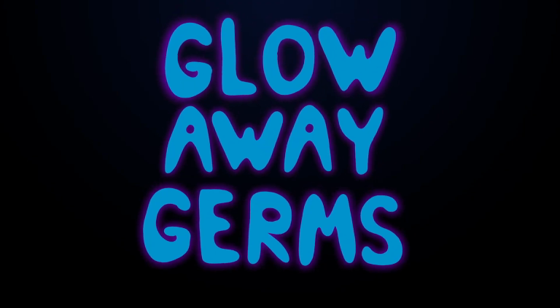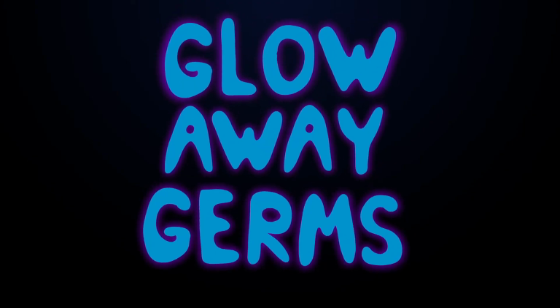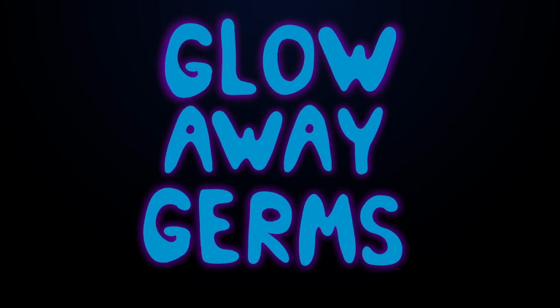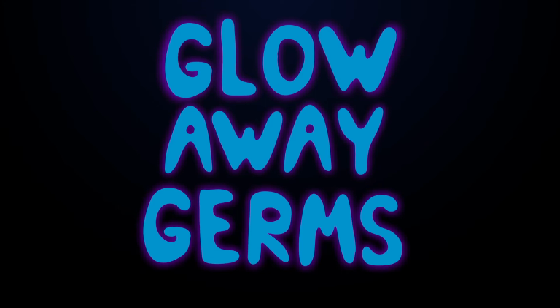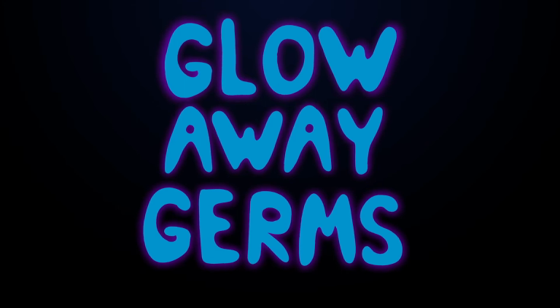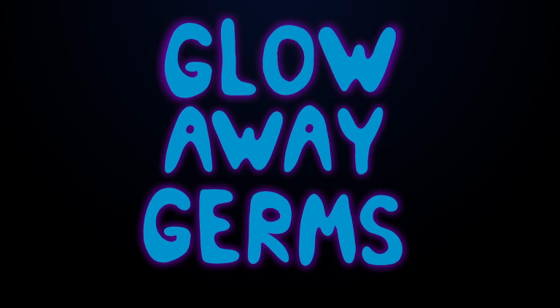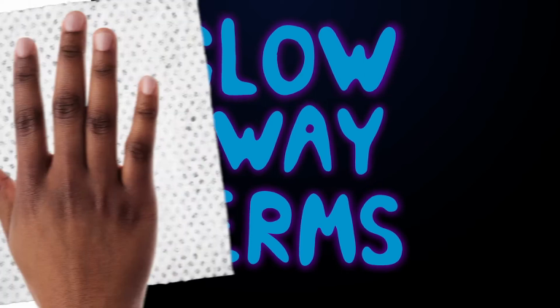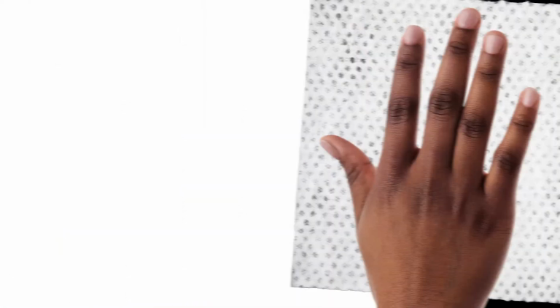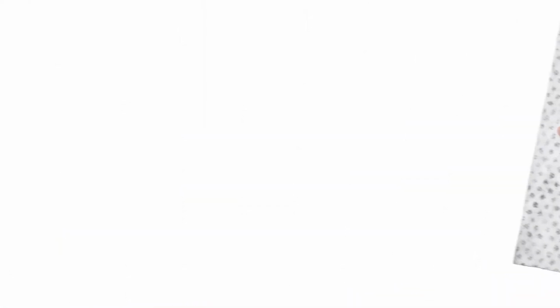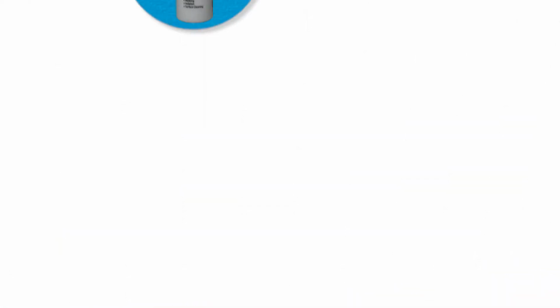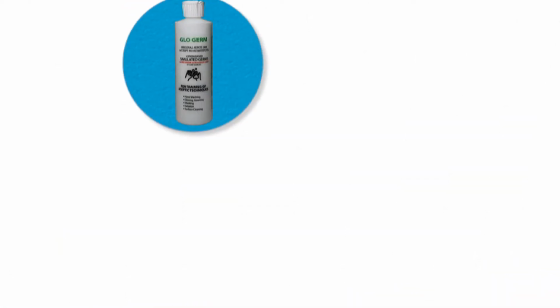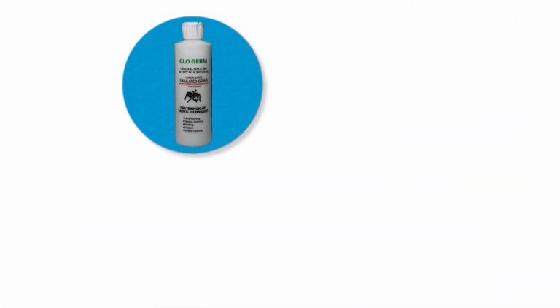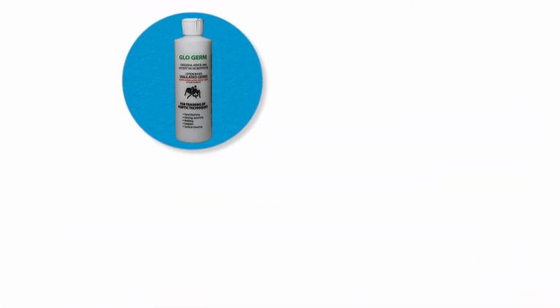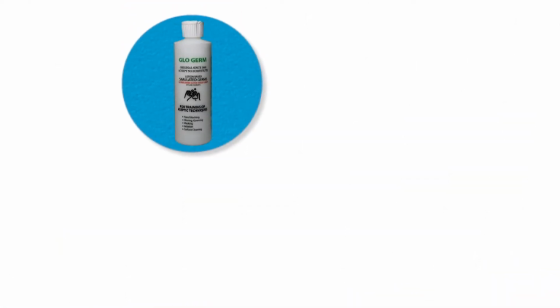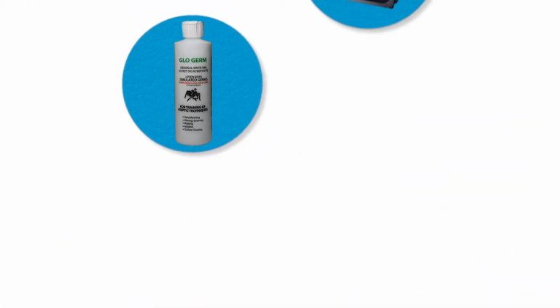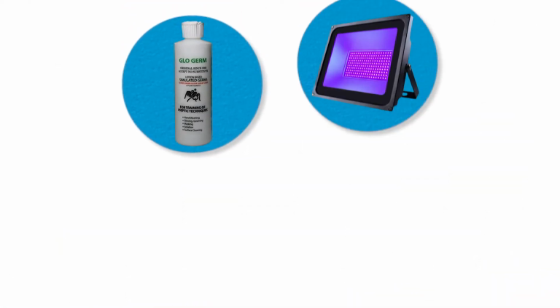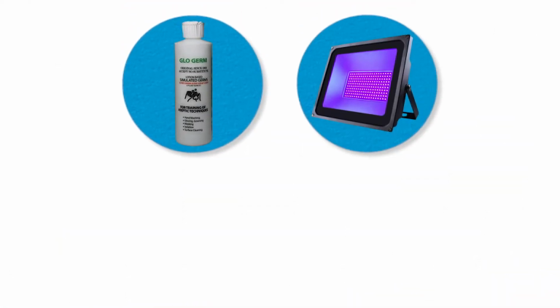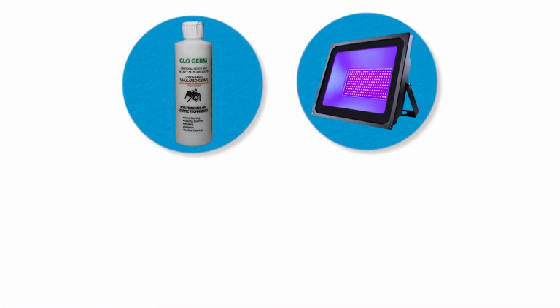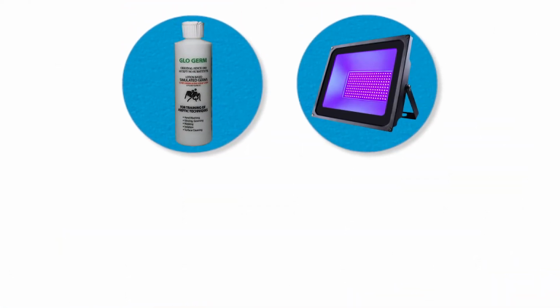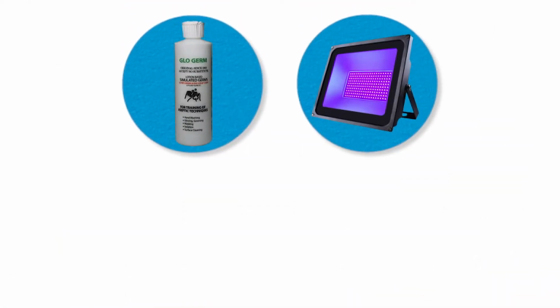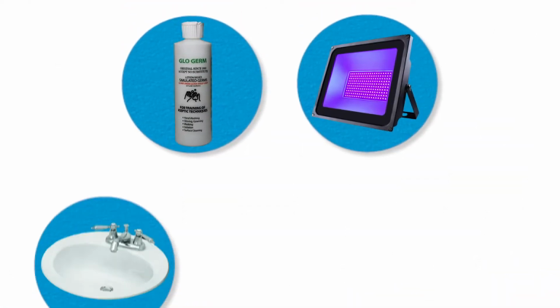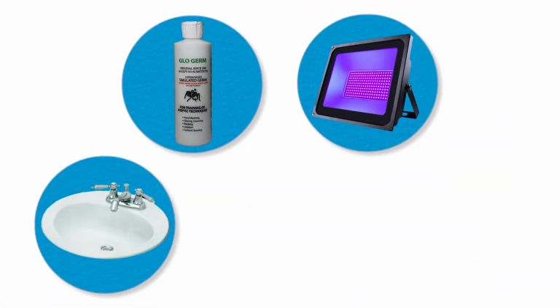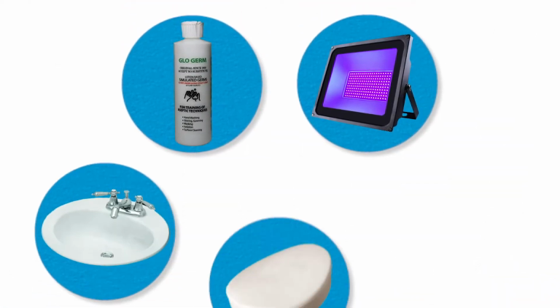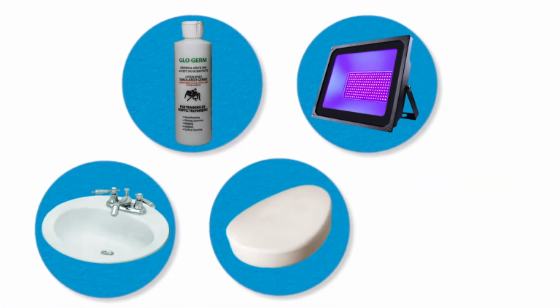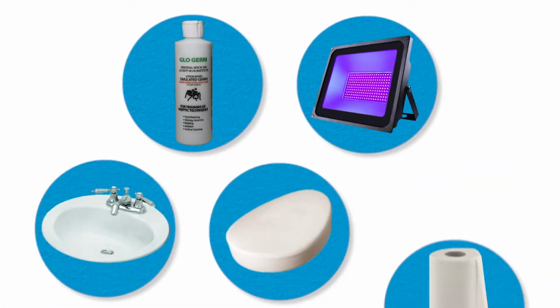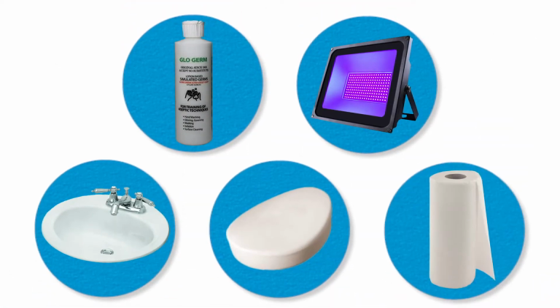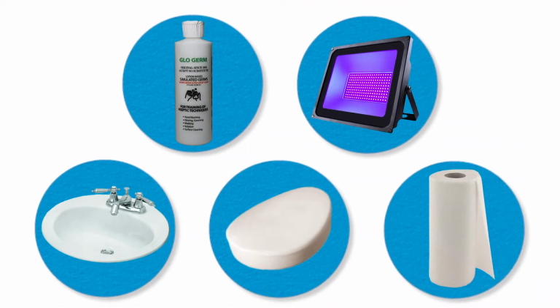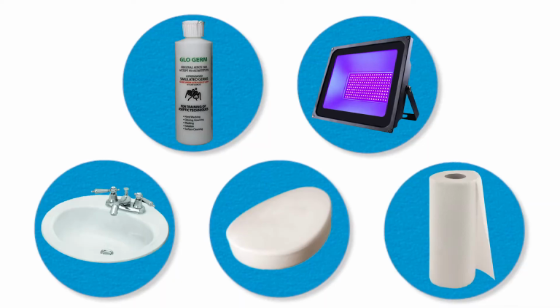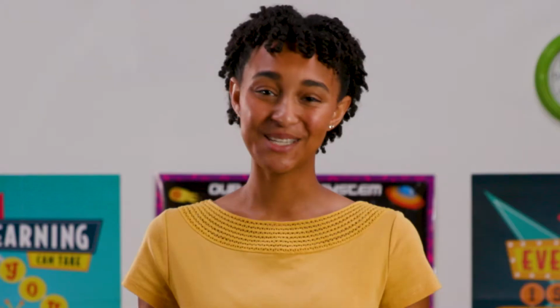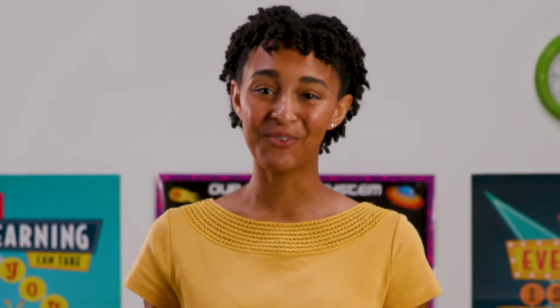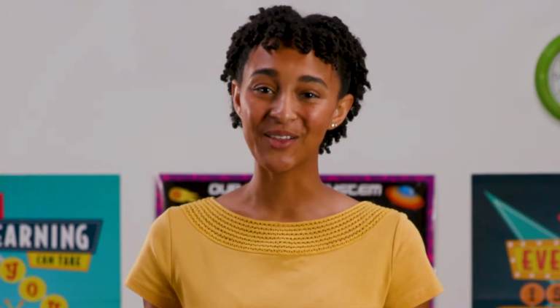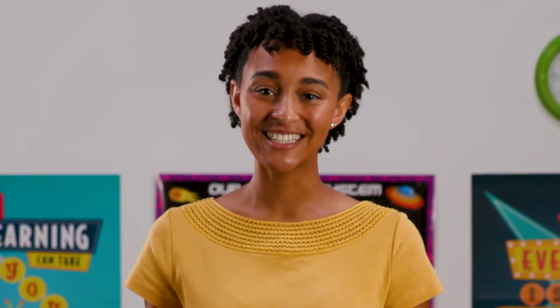For today's experiment you'll need glow germ gel, an ultraviolet light, a sink, soap, paper towels, and some volunteers.